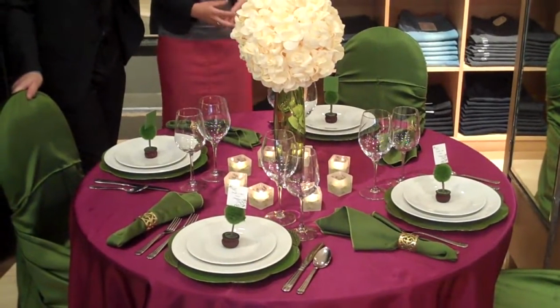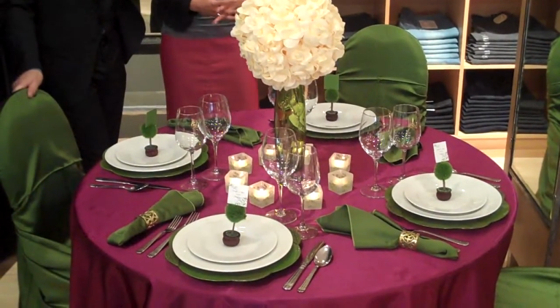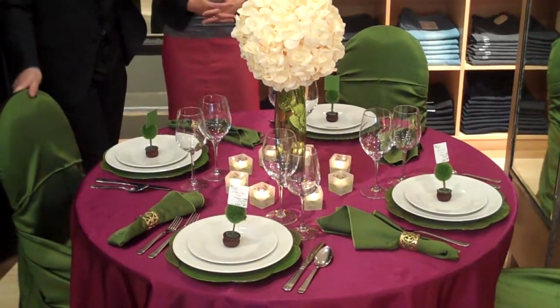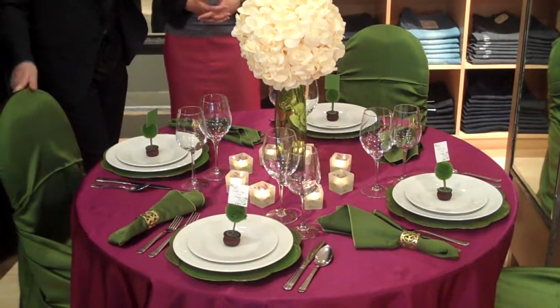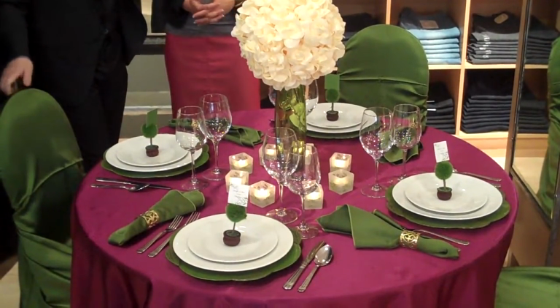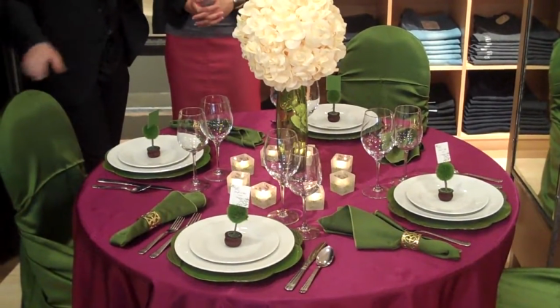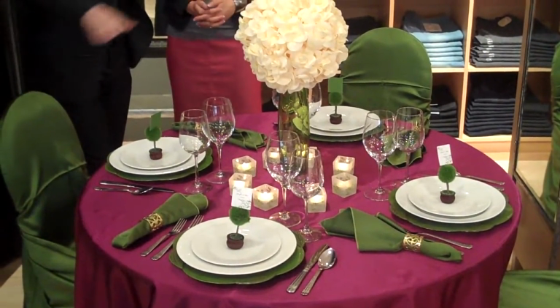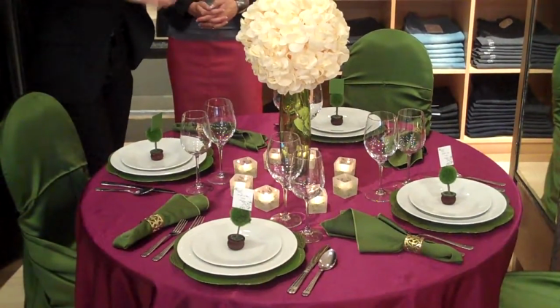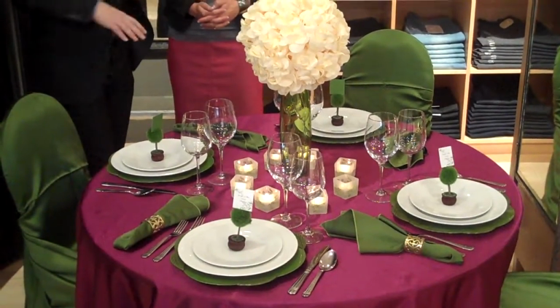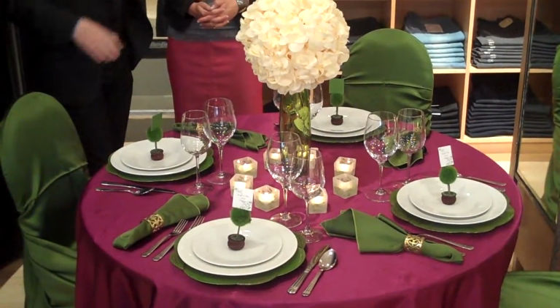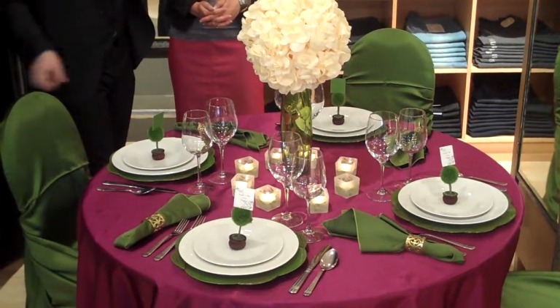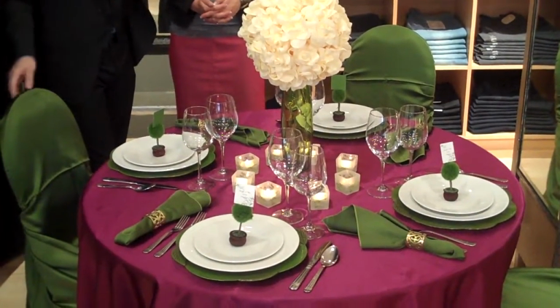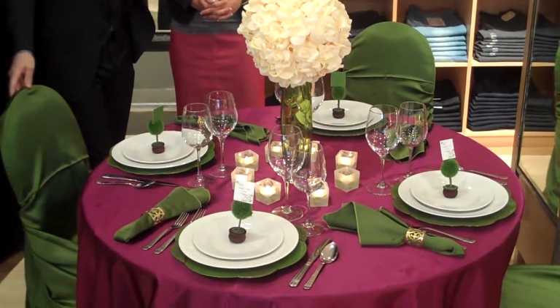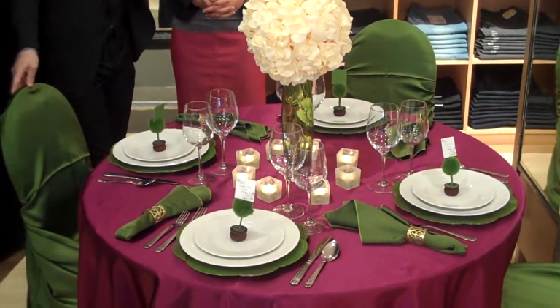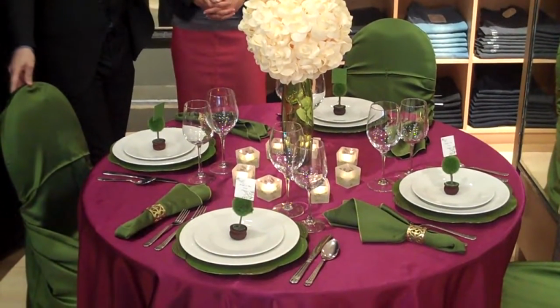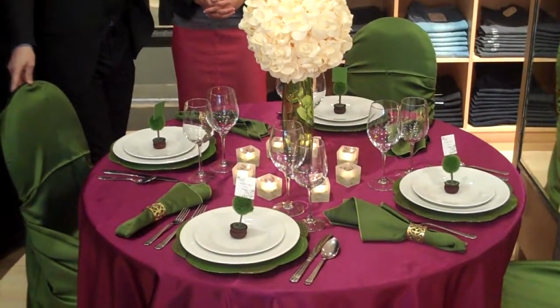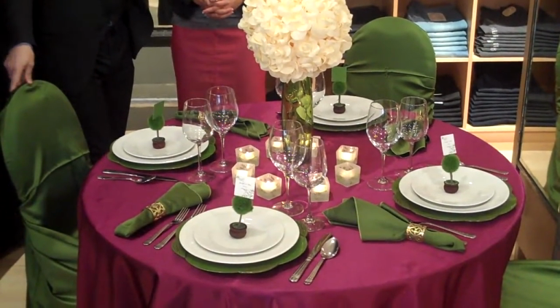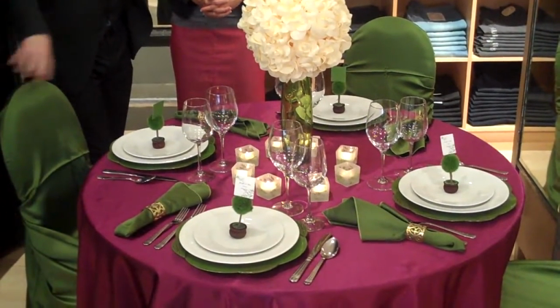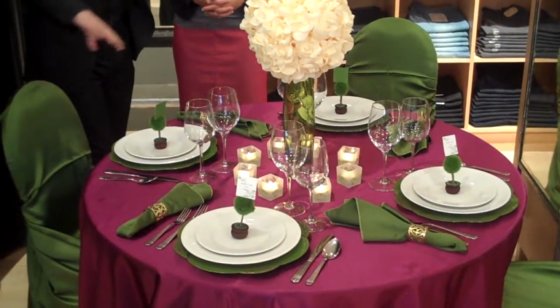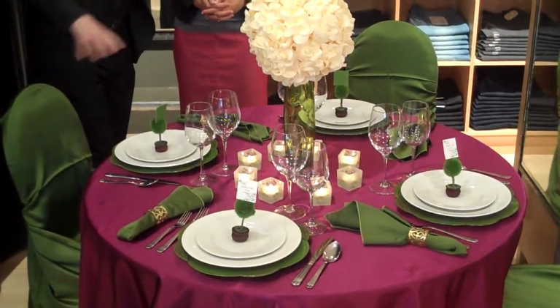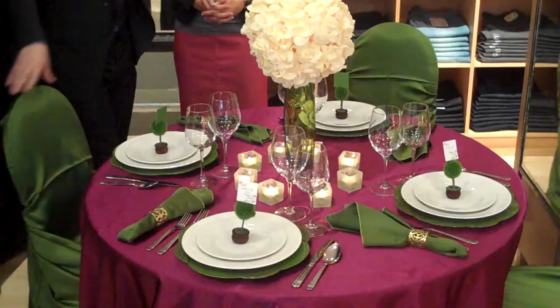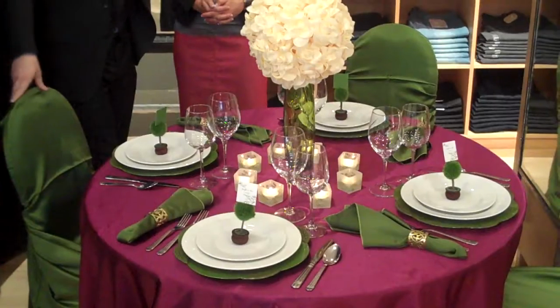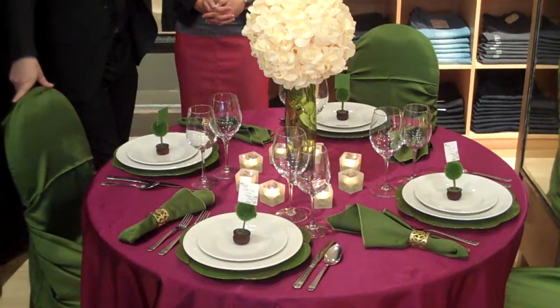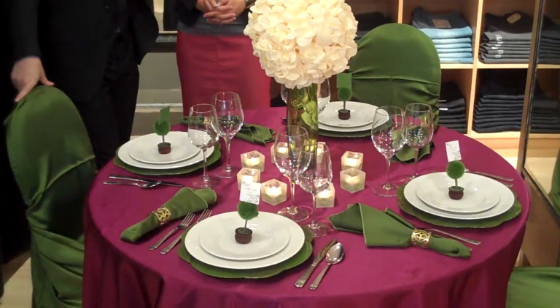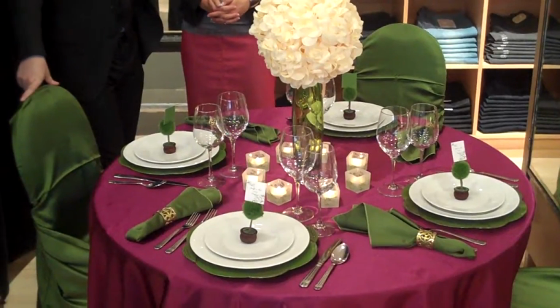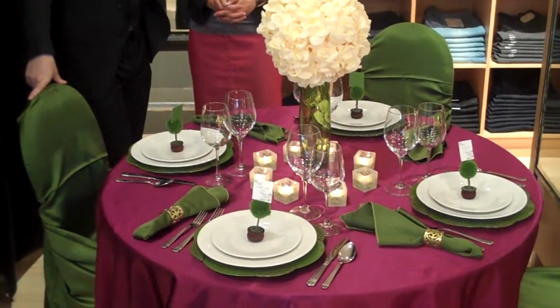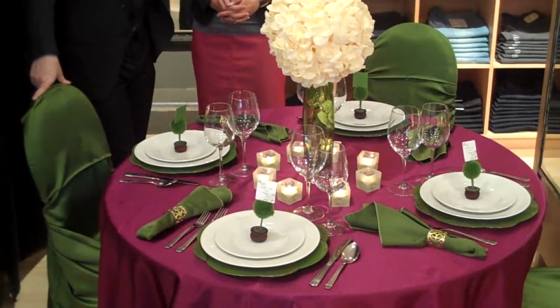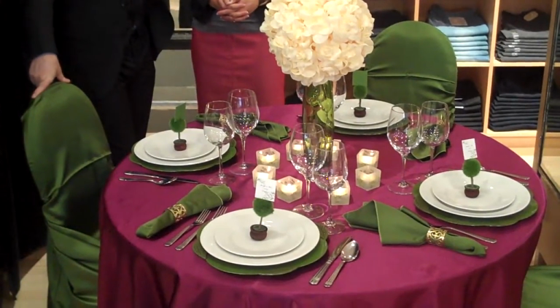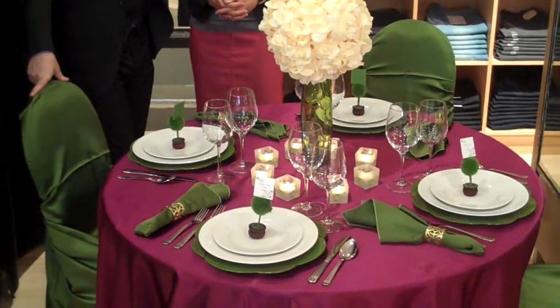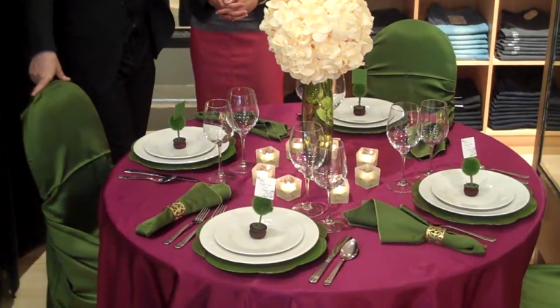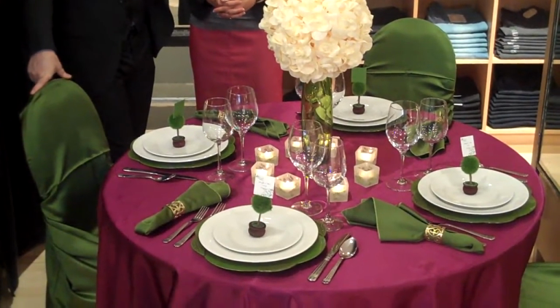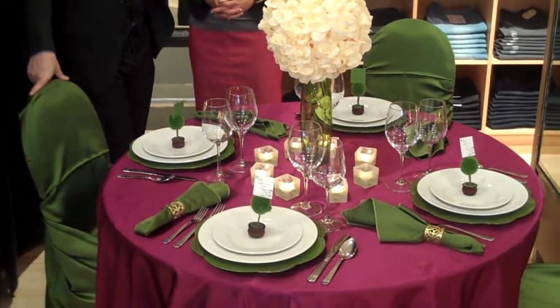So basically you see the whole table set up — she's got chair covers and everything coordinating. The next table you'll see will be completely different.